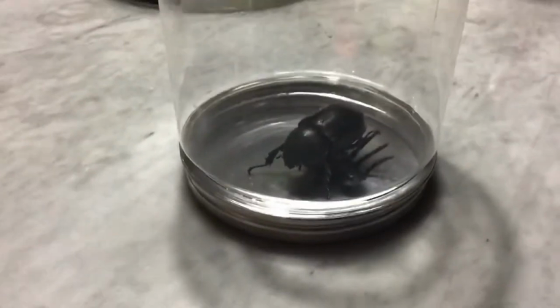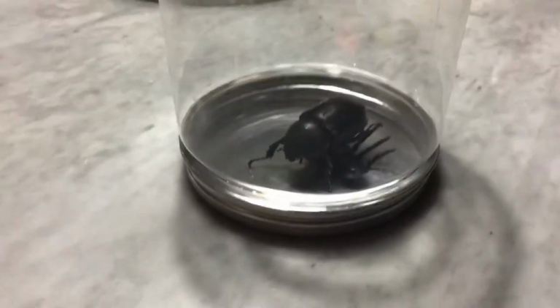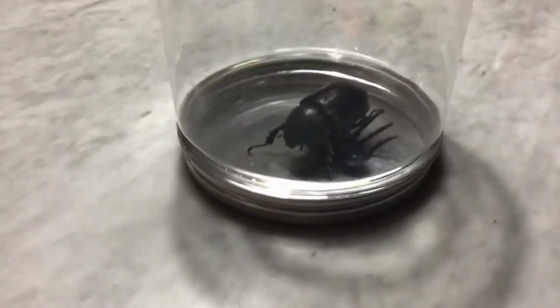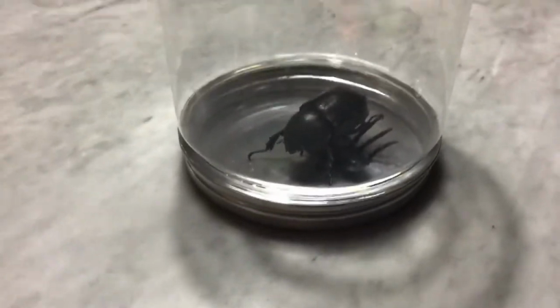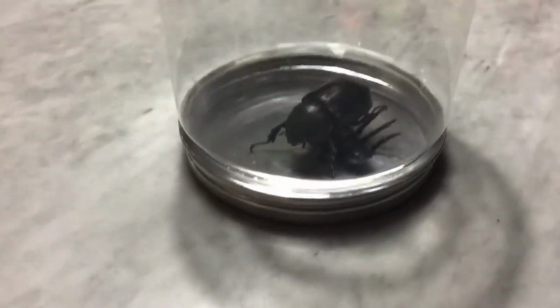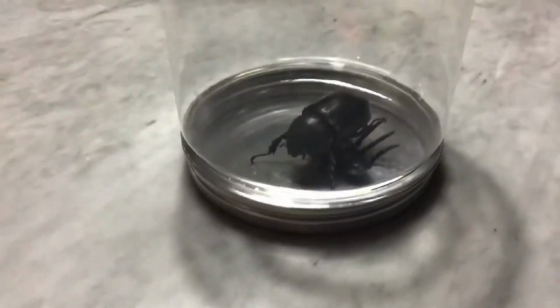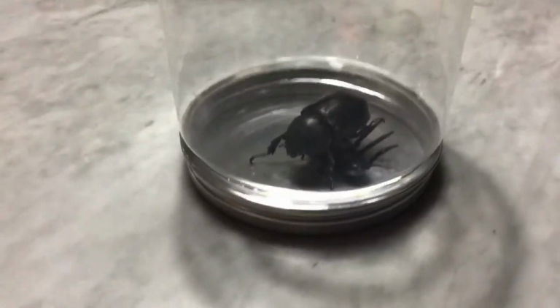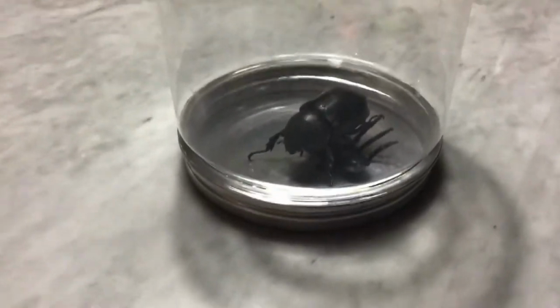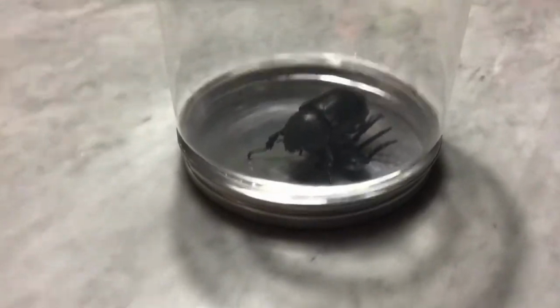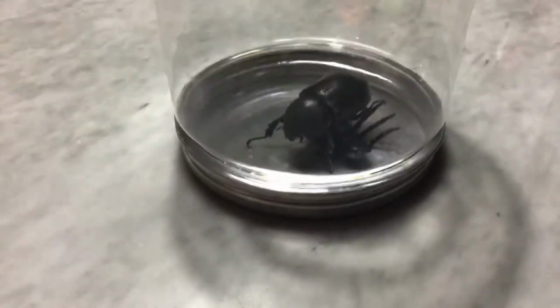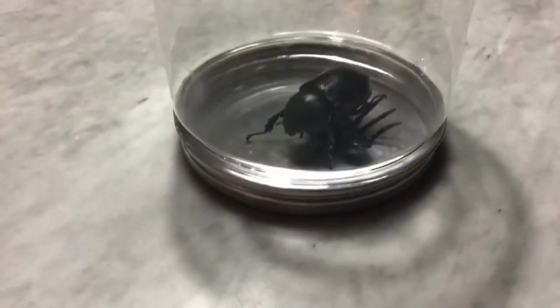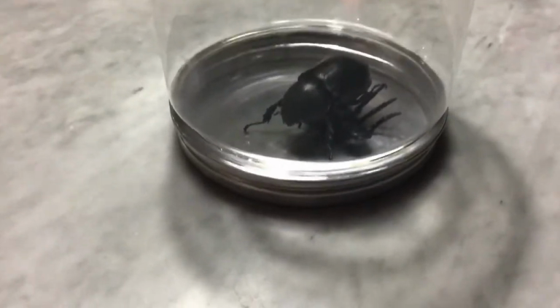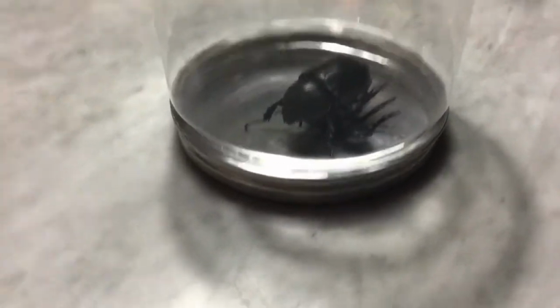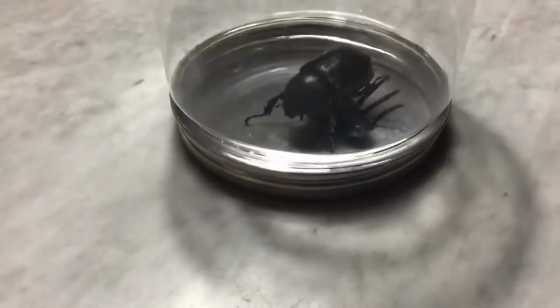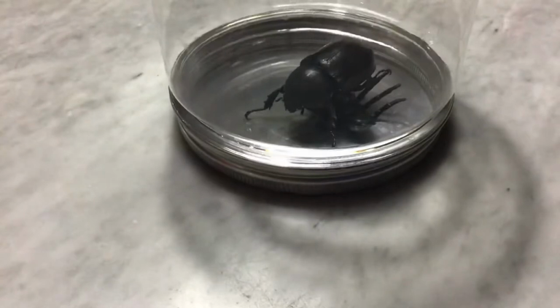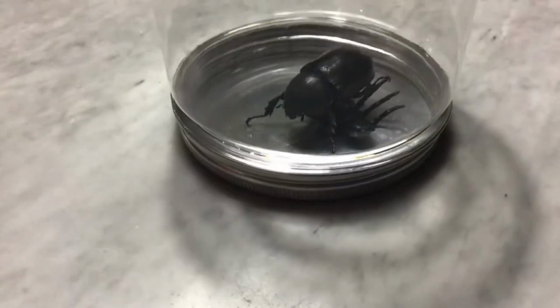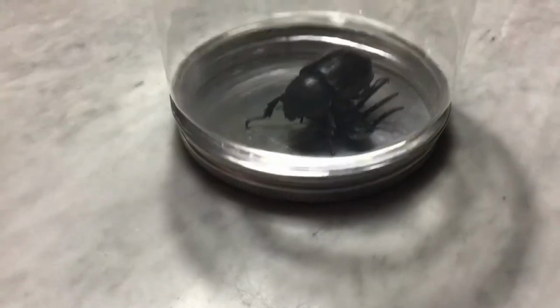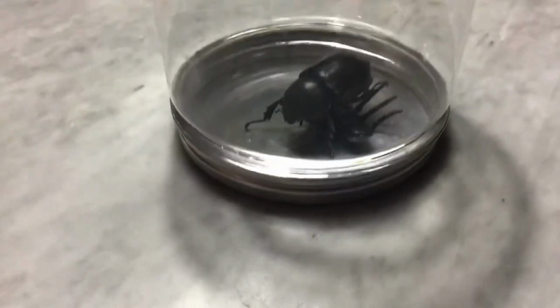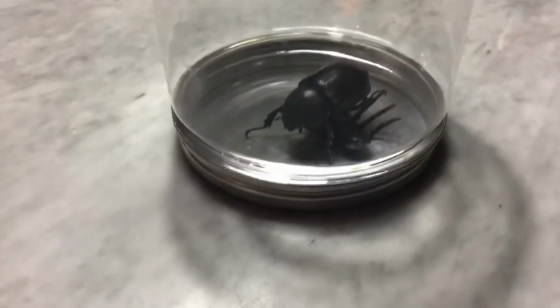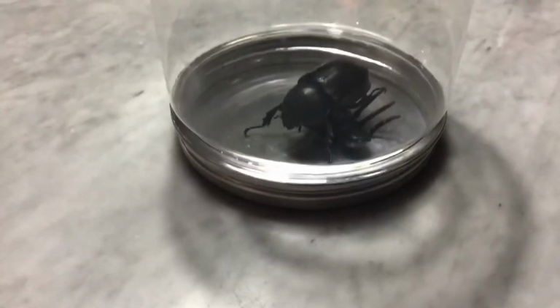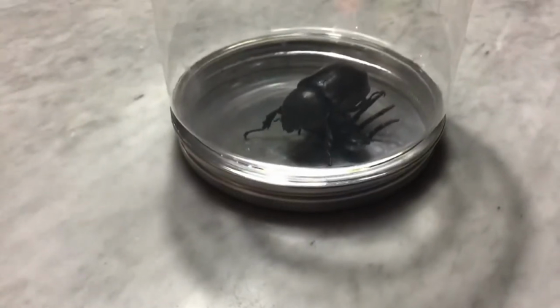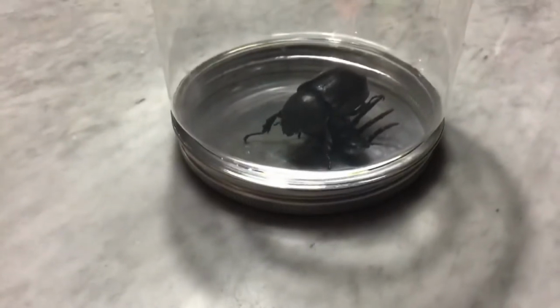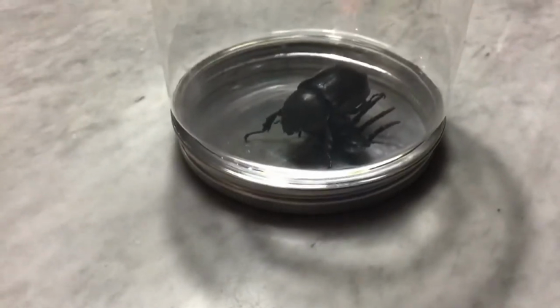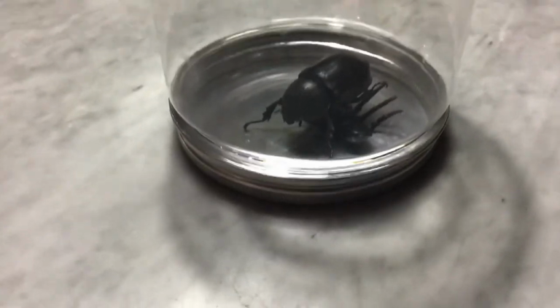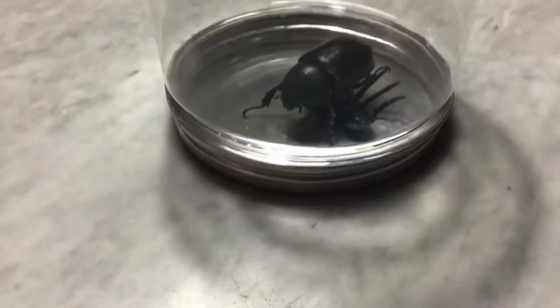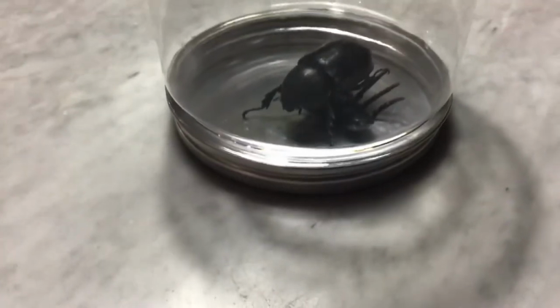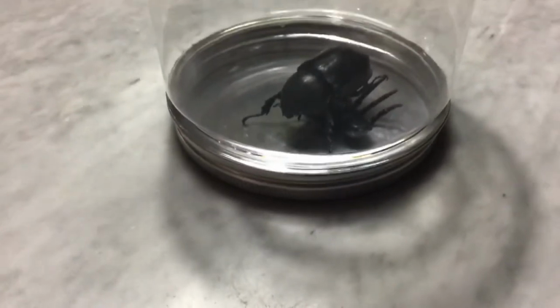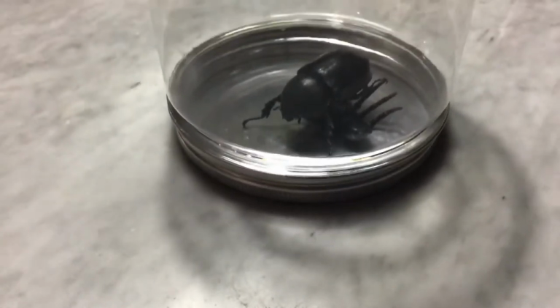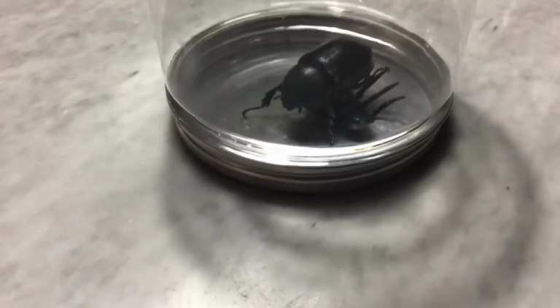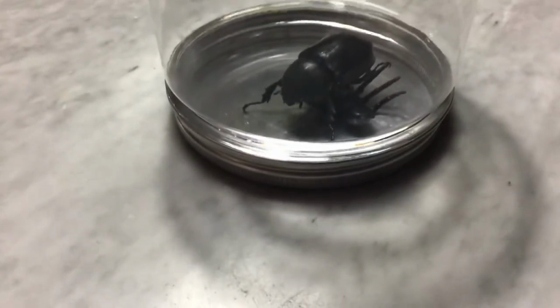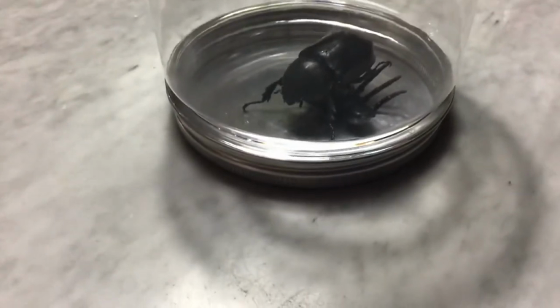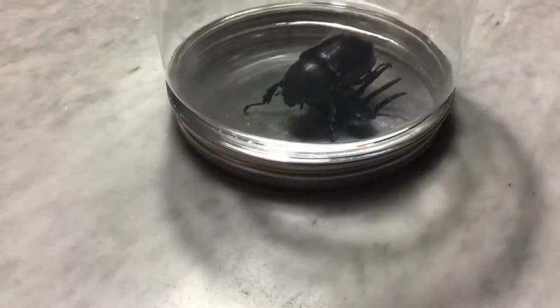What do you guys think? Comment down below. For me, I think it is a dung beetle.